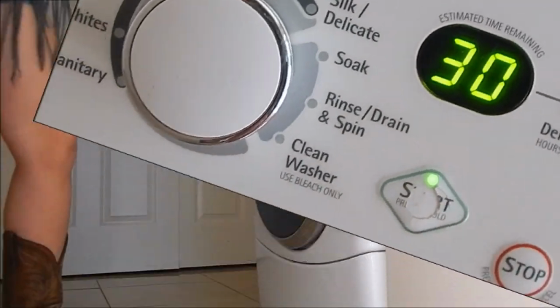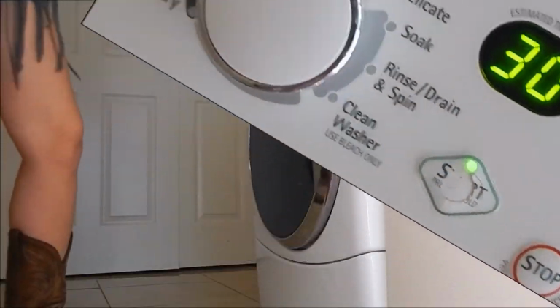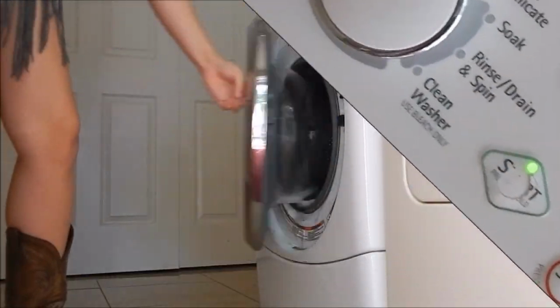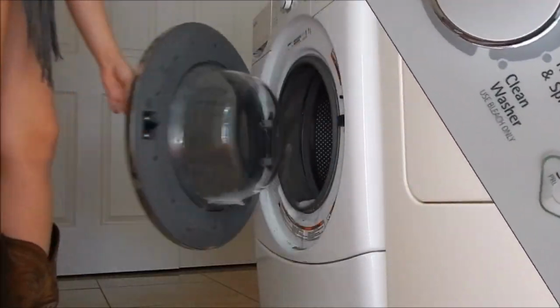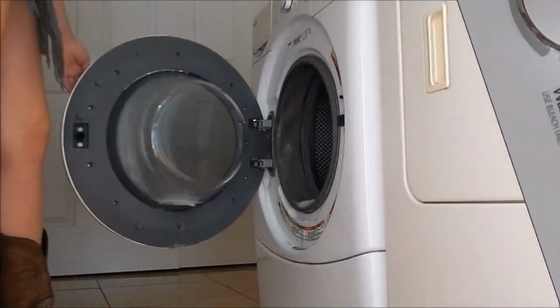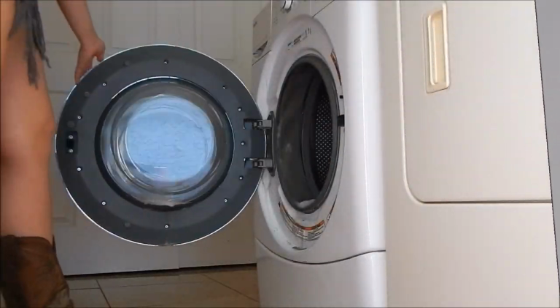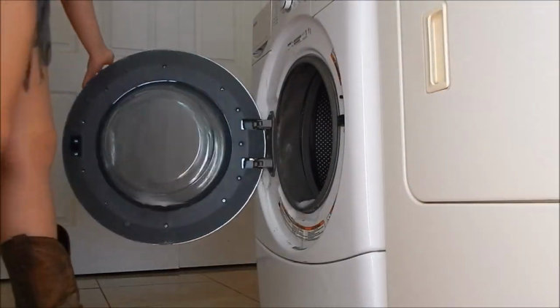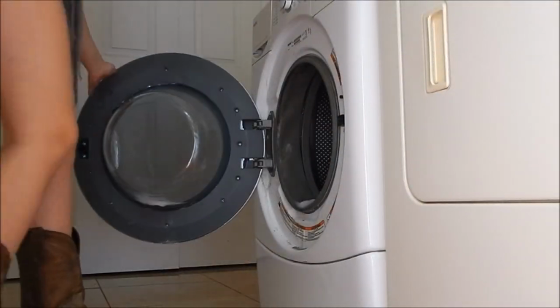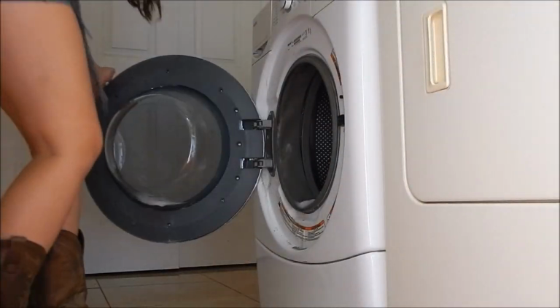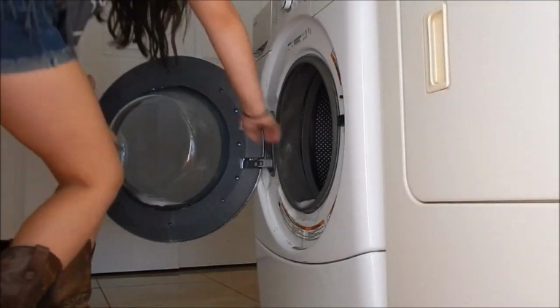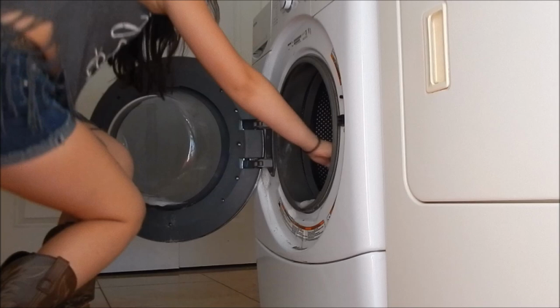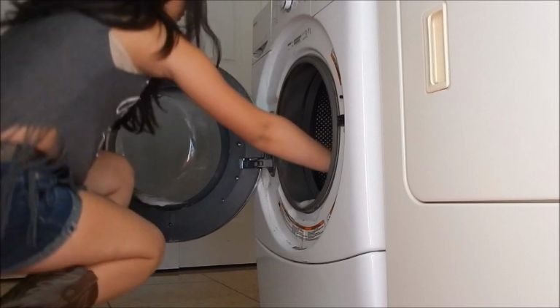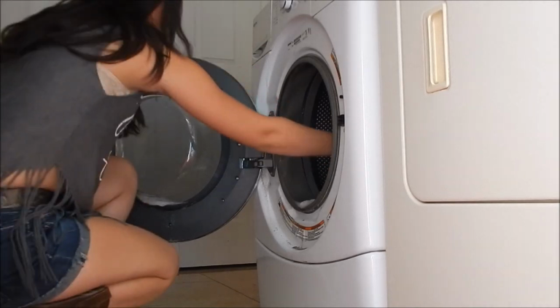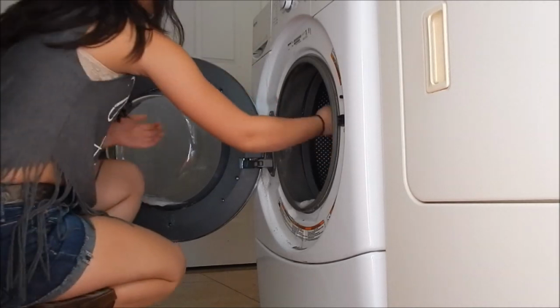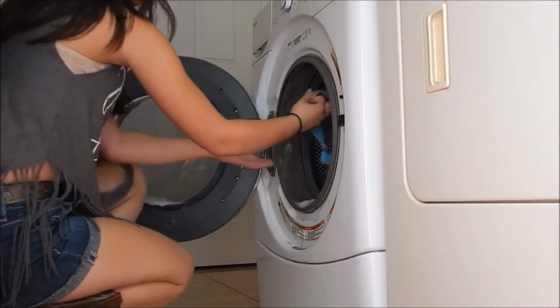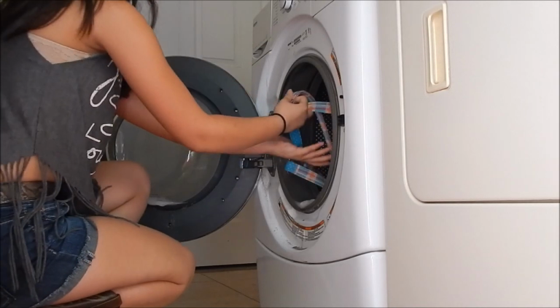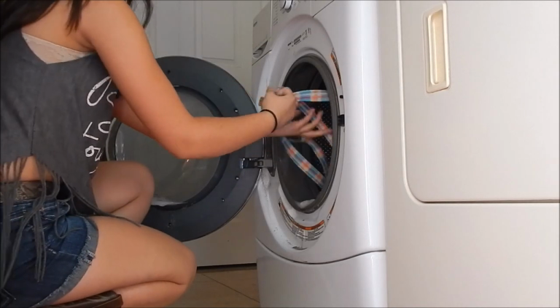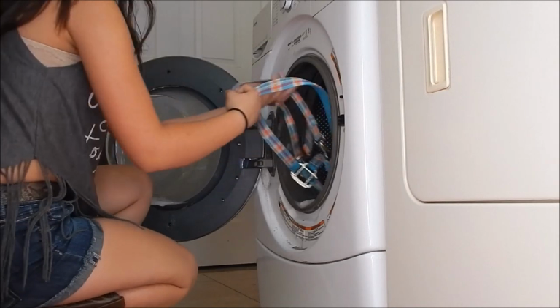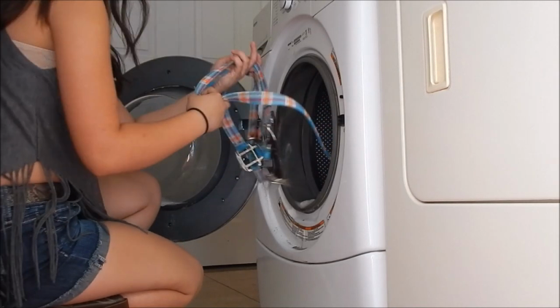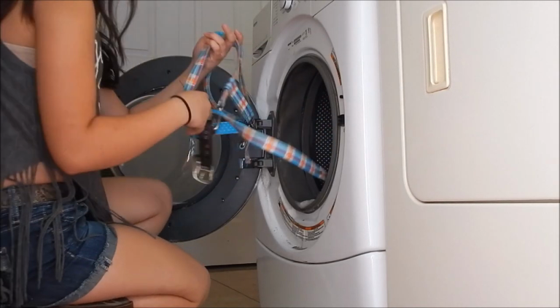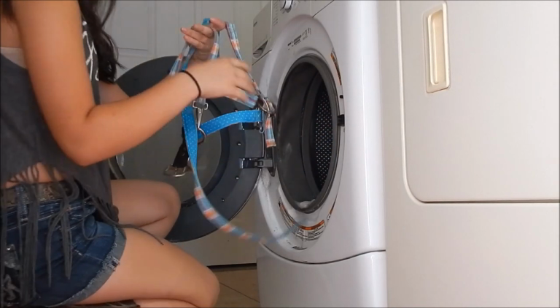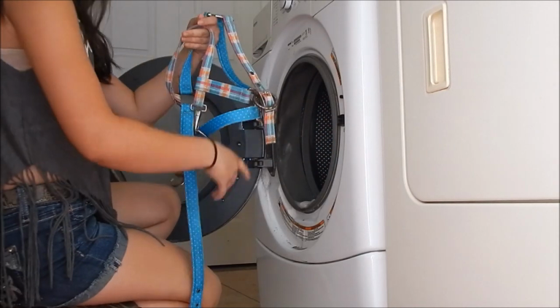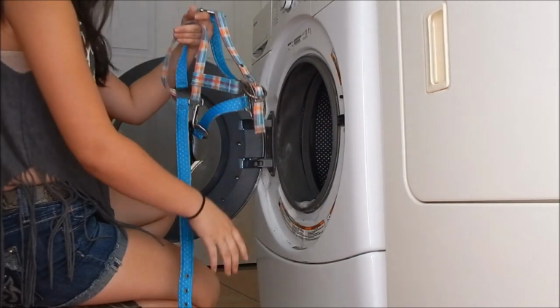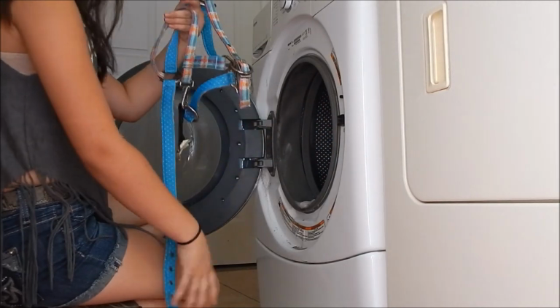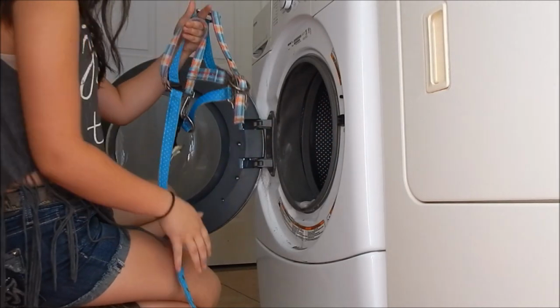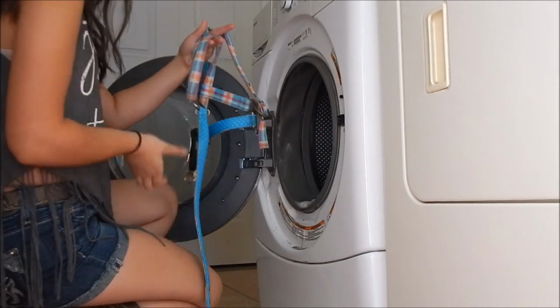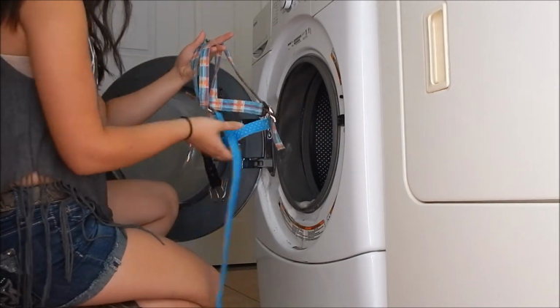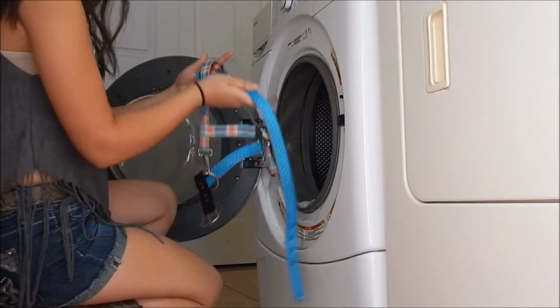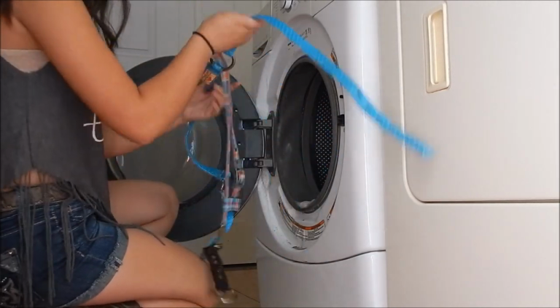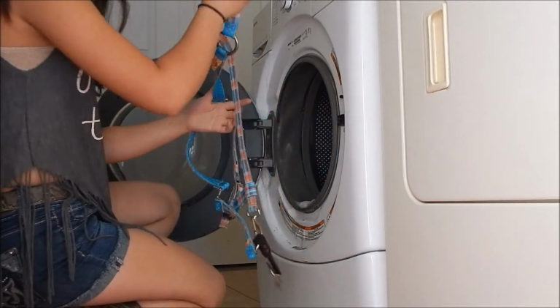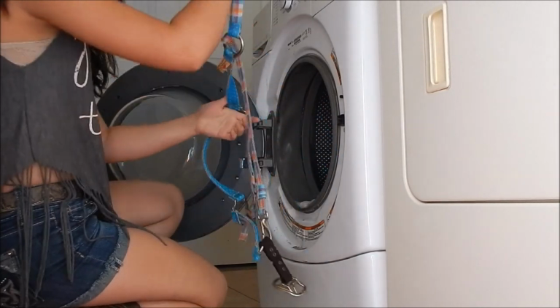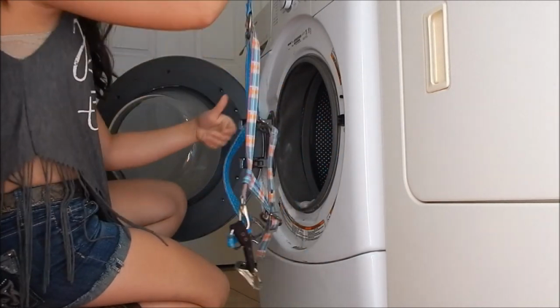Now I'm putting the halters in the washing machine. Once they are done washing, I go outside and hang them on a laundry line to dry.